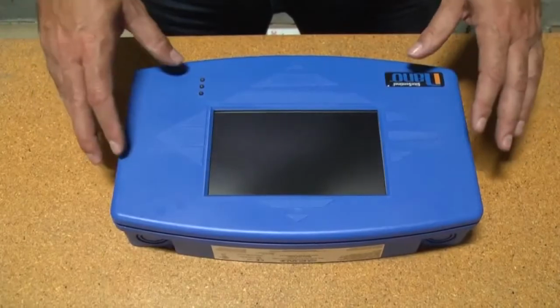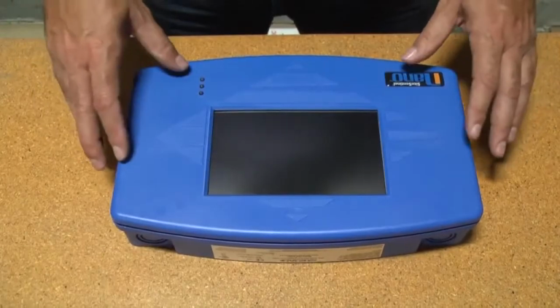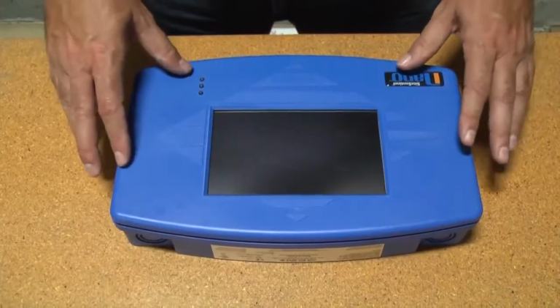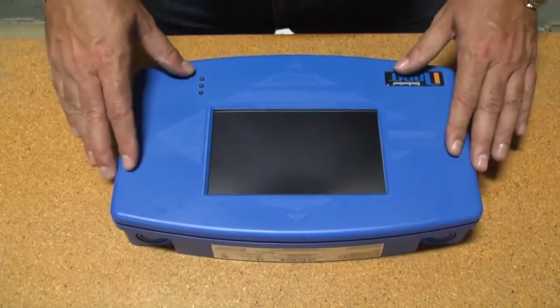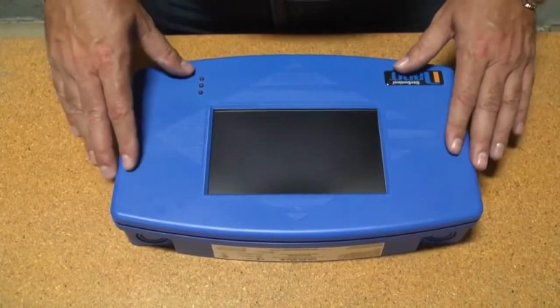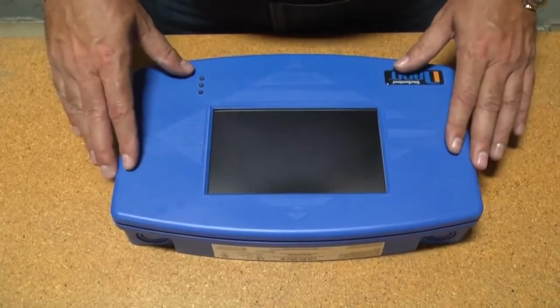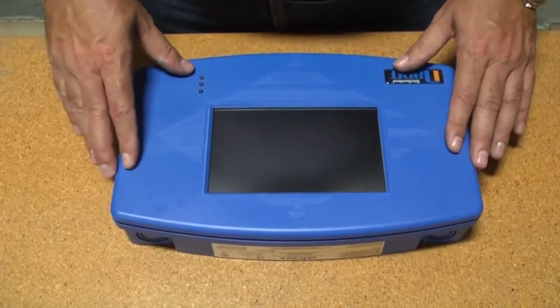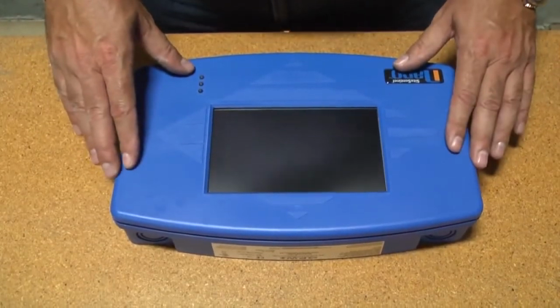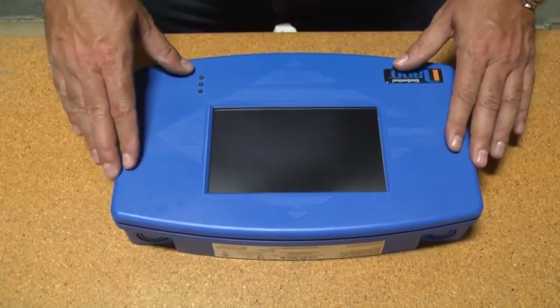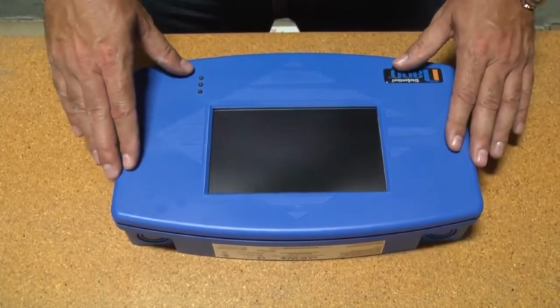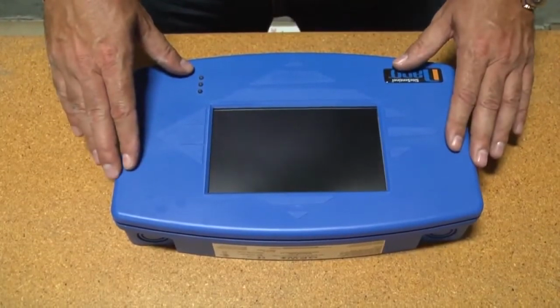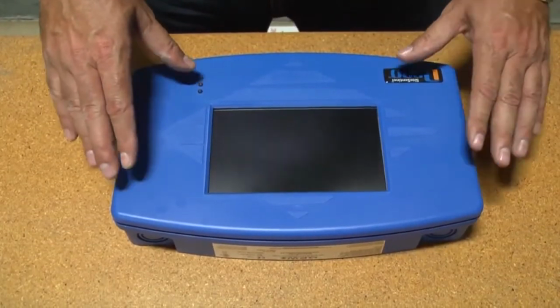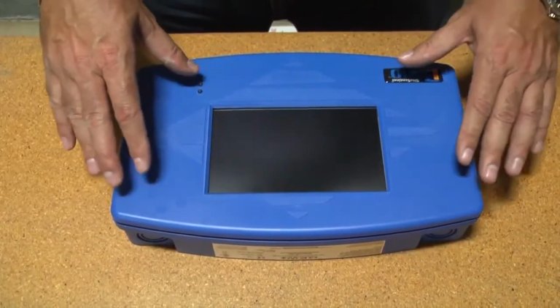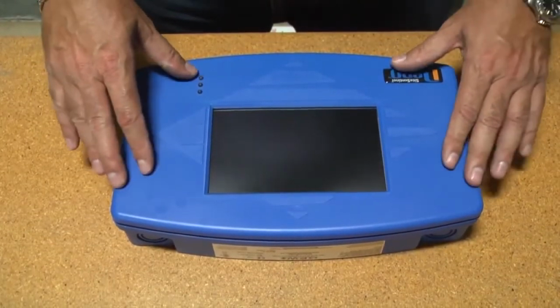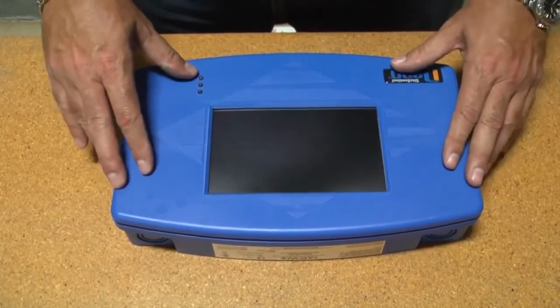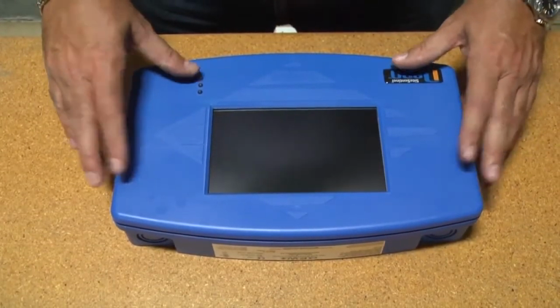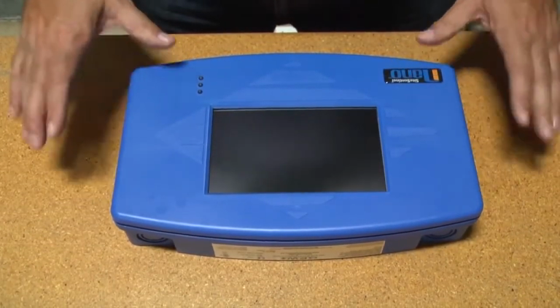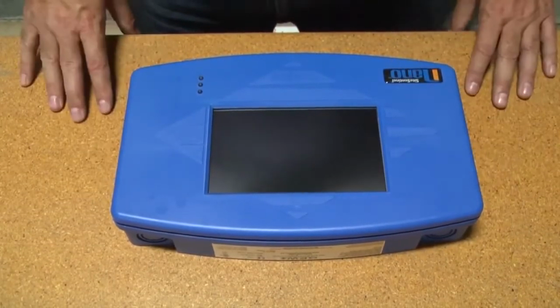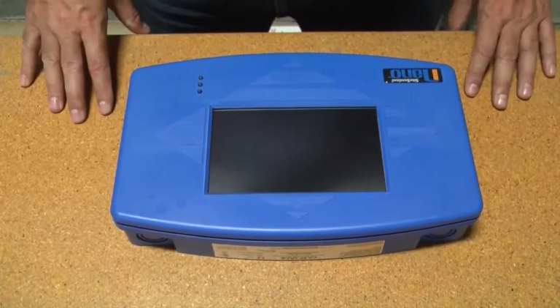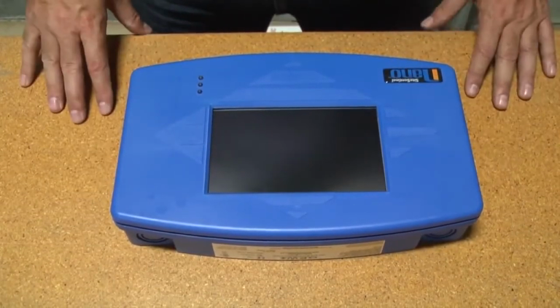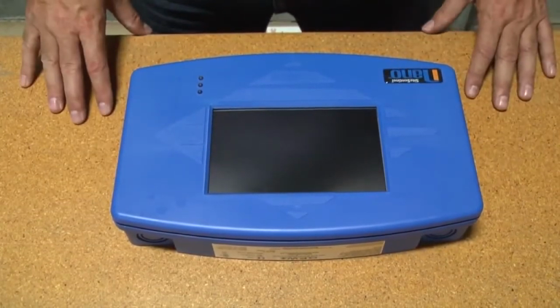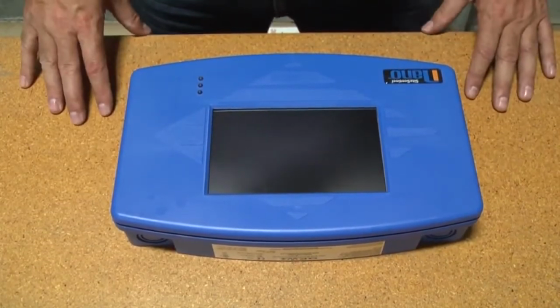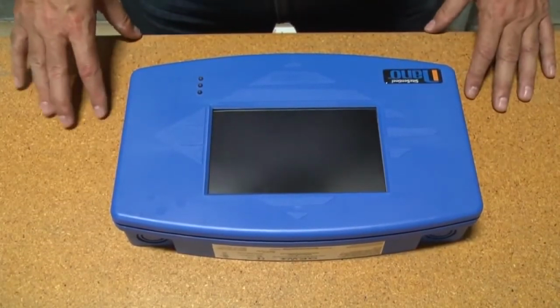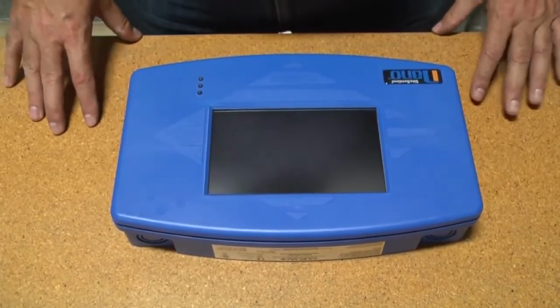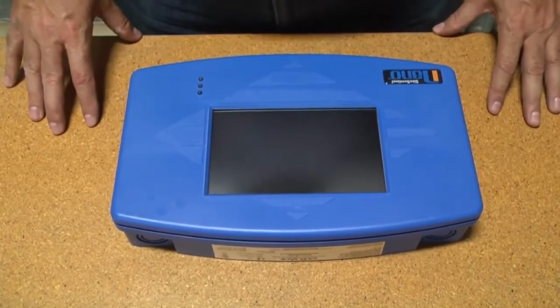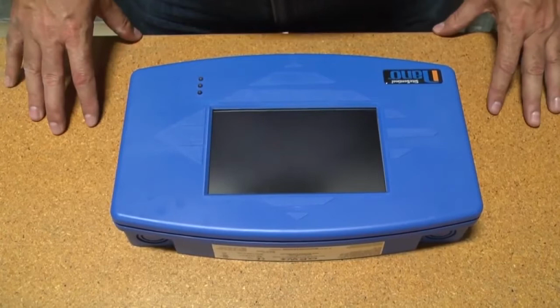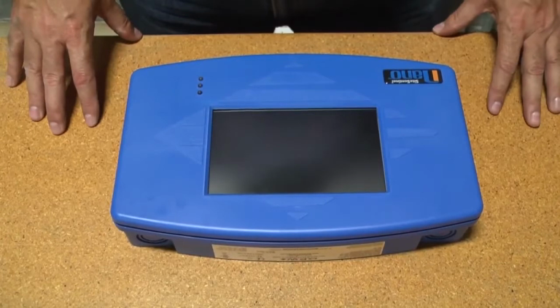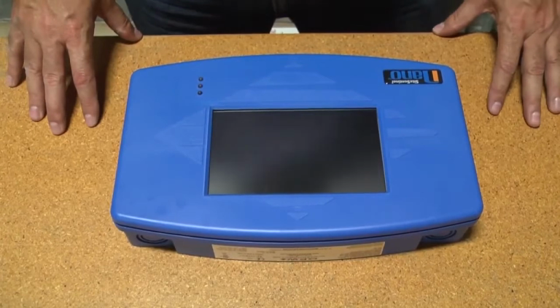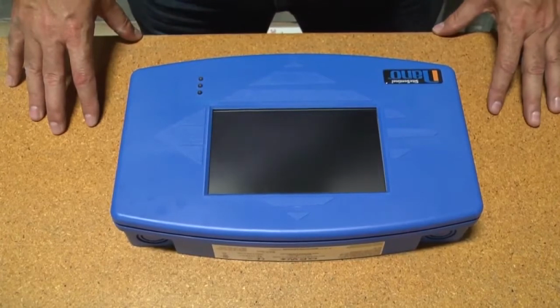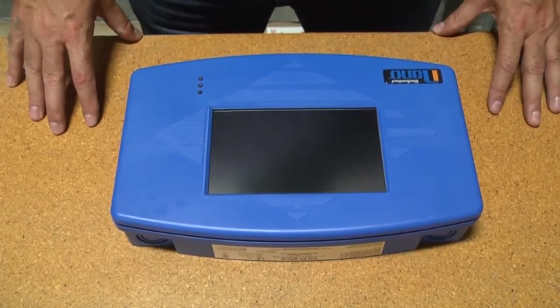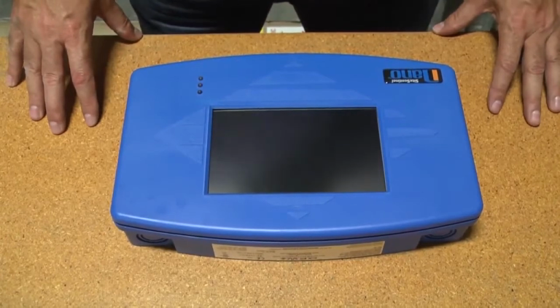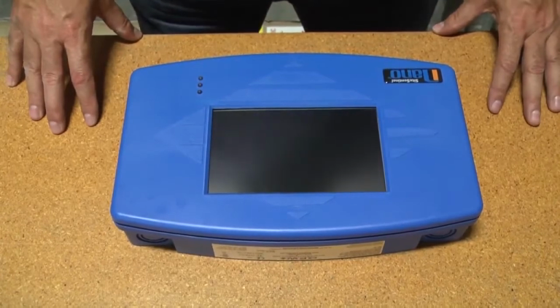This is Pete Neal, the ATG Product Manager for OPW FMS. I'd like to talk to you about the installation of the Nano console.